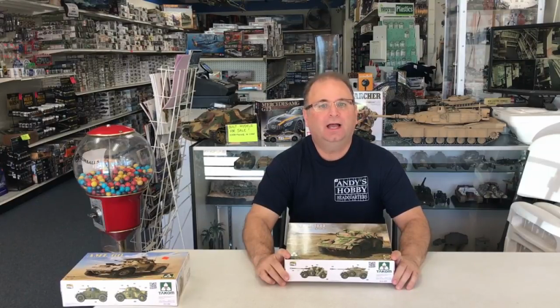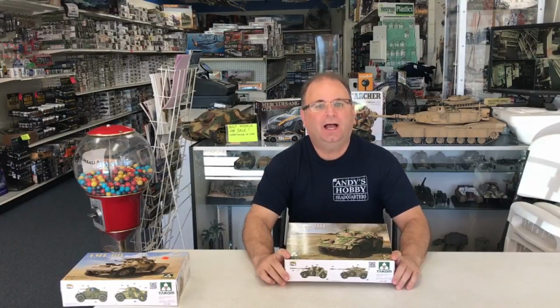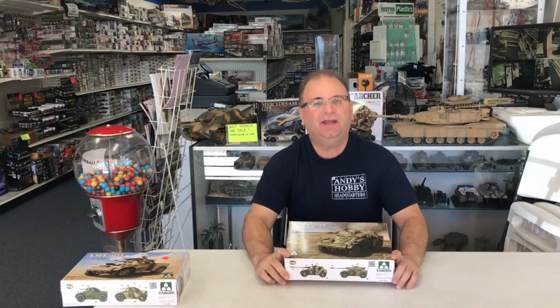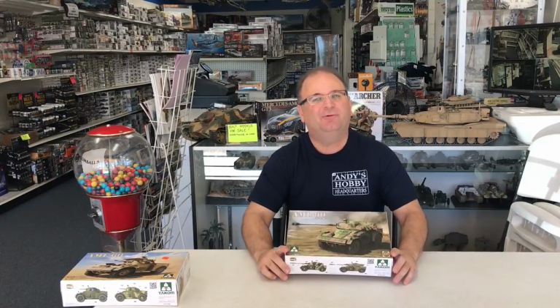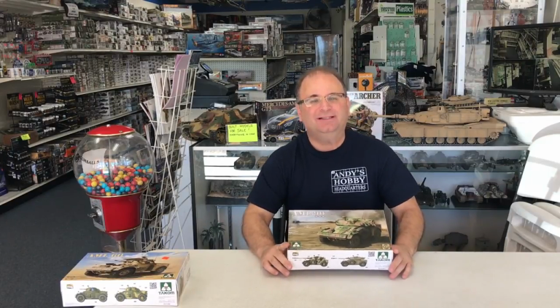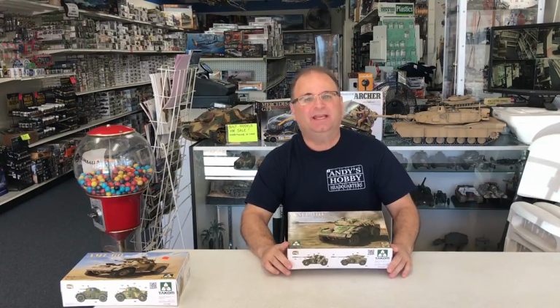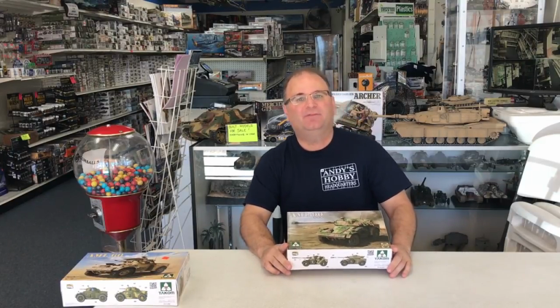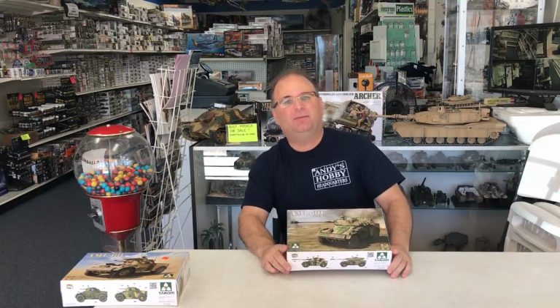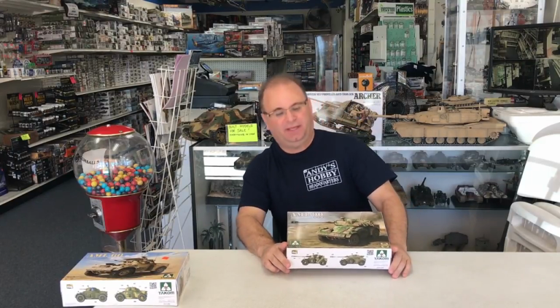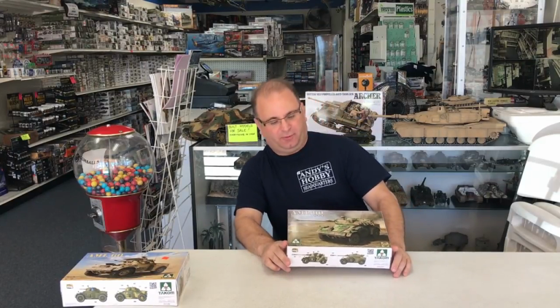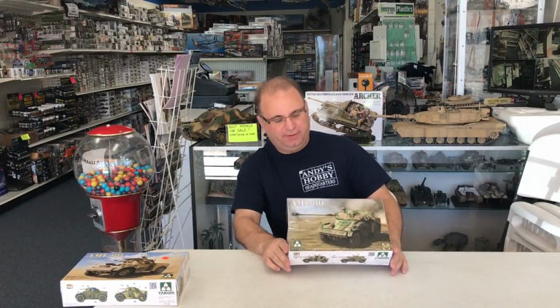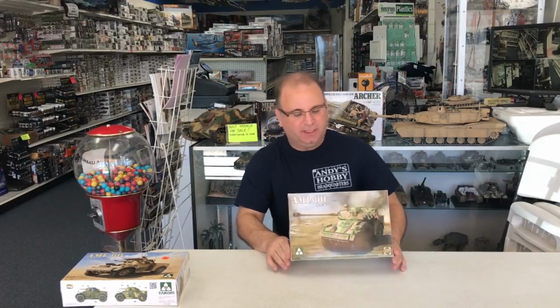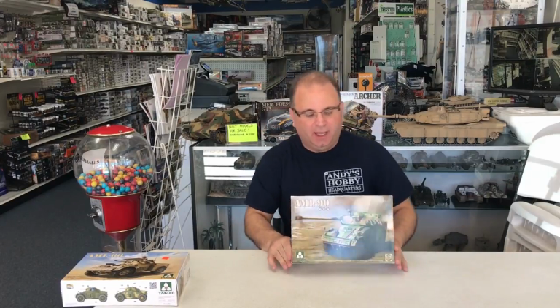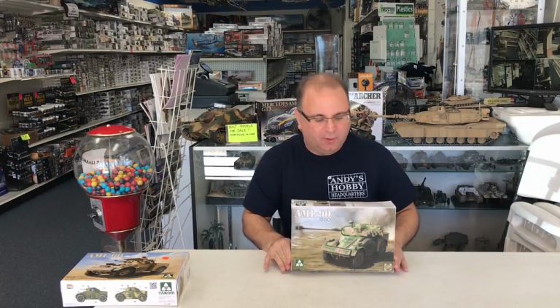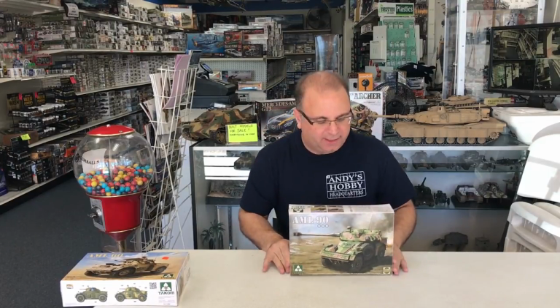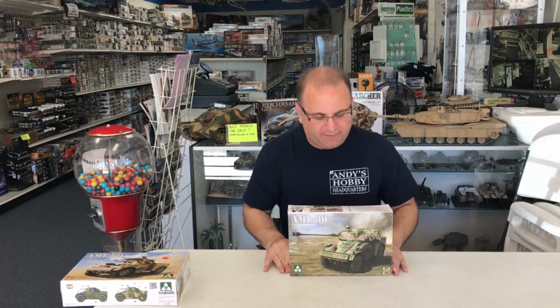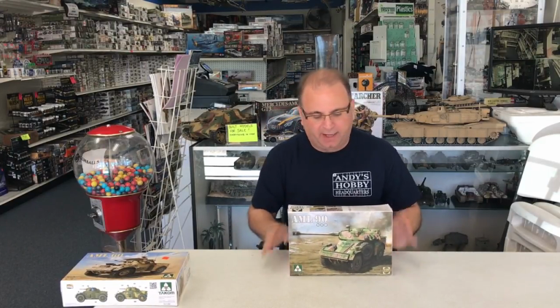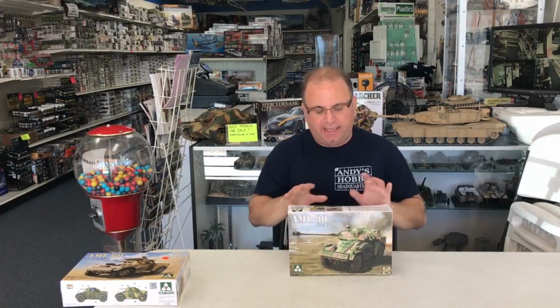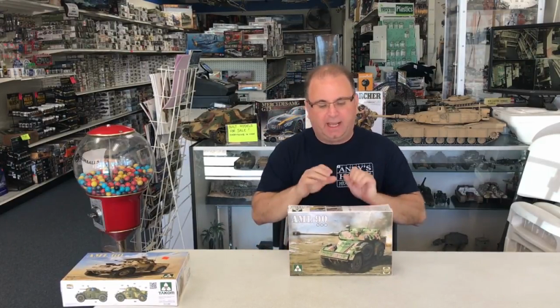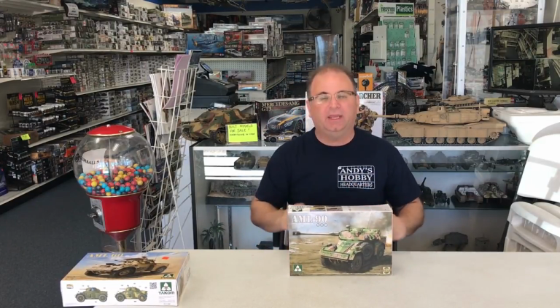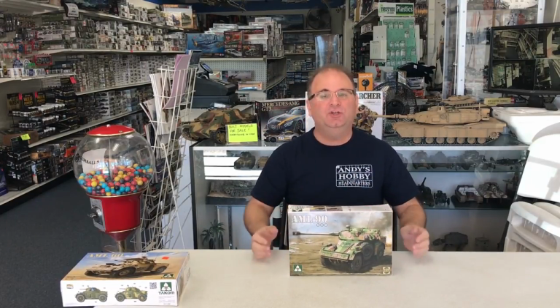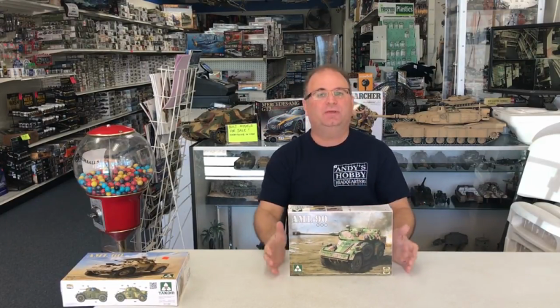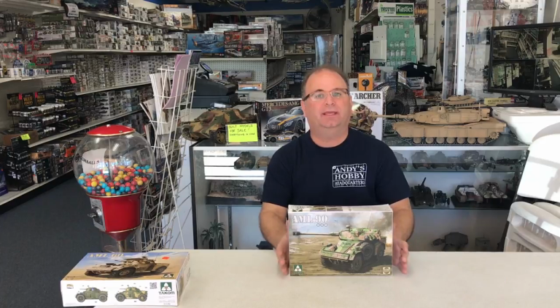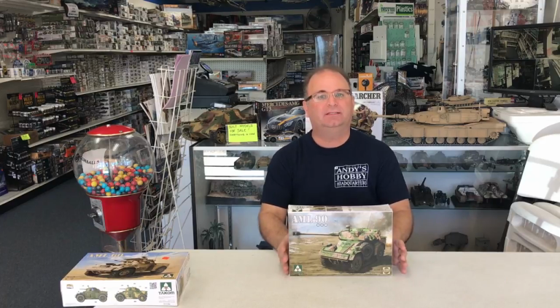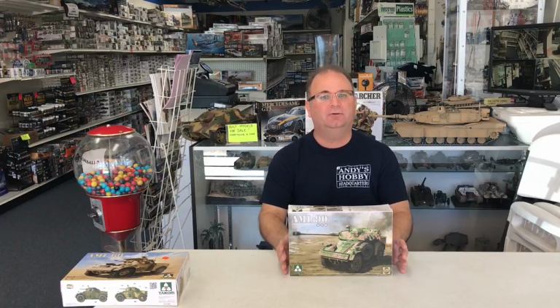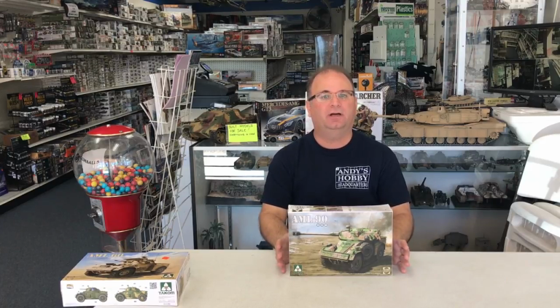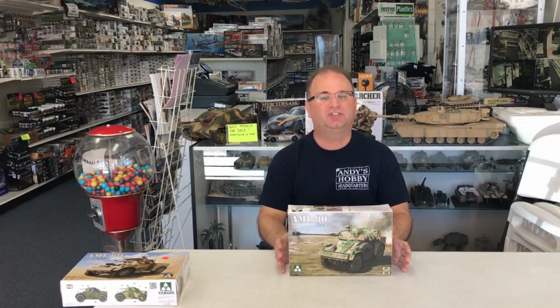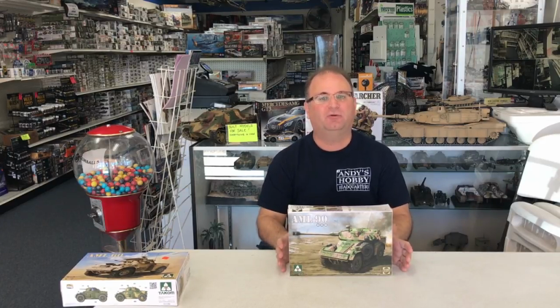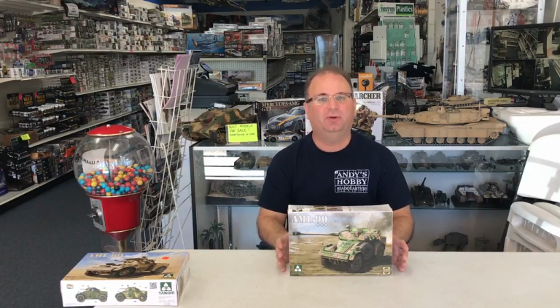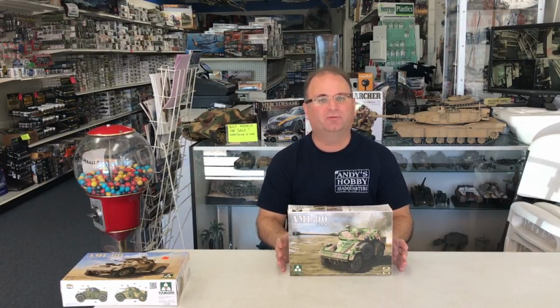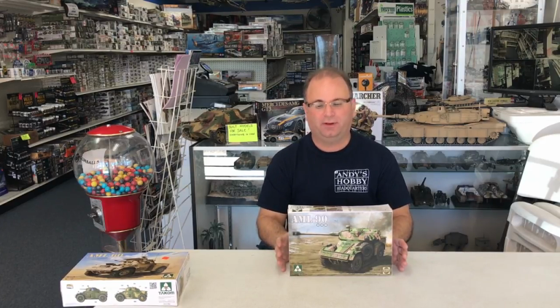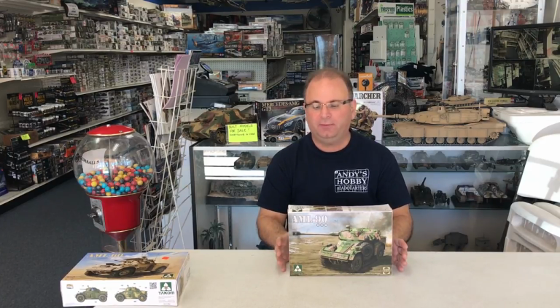Hi everyone, it's Andy from Hobby Headquarters. Today I've got a new kit to show and build for you.